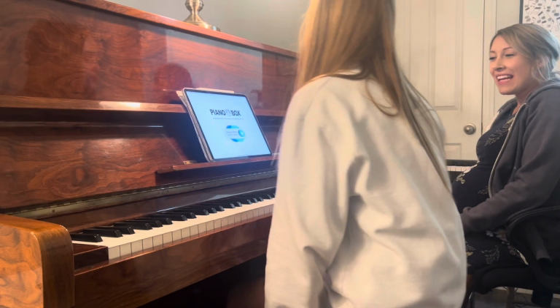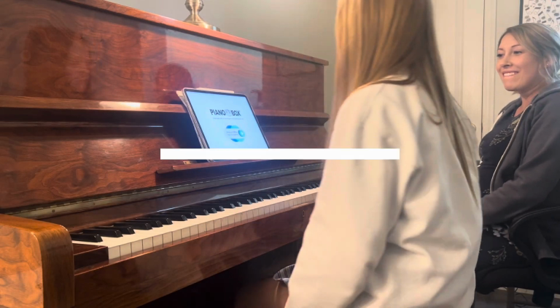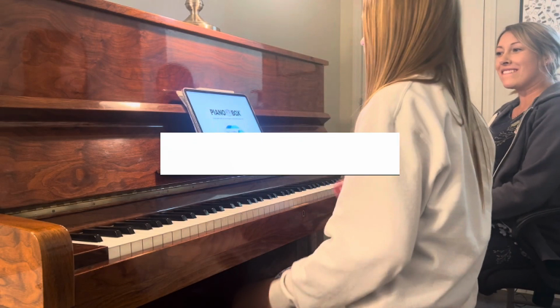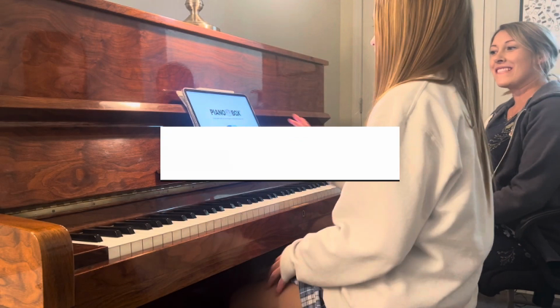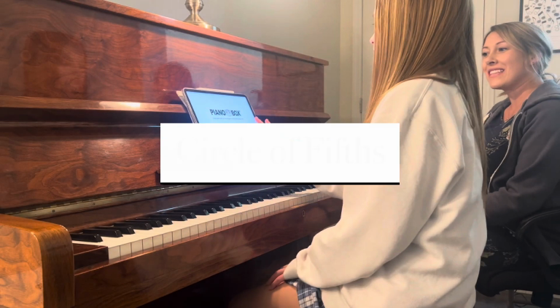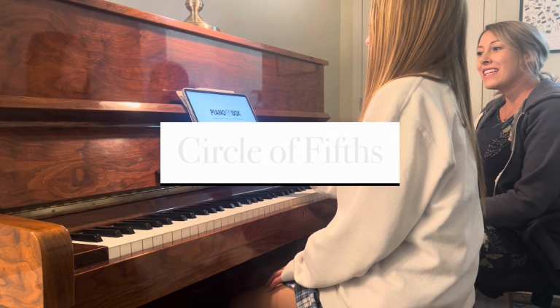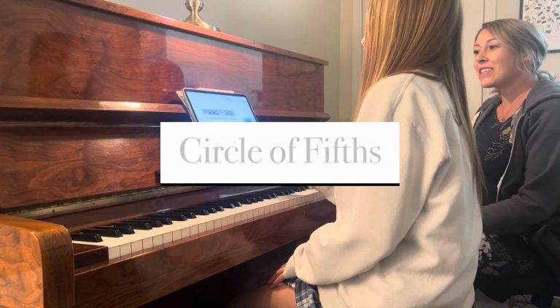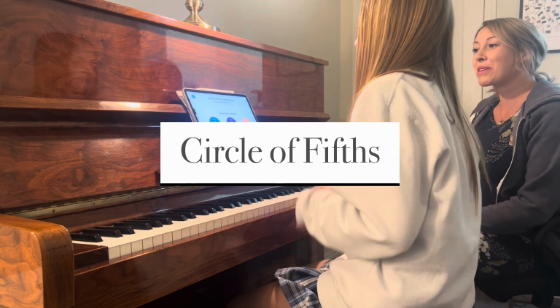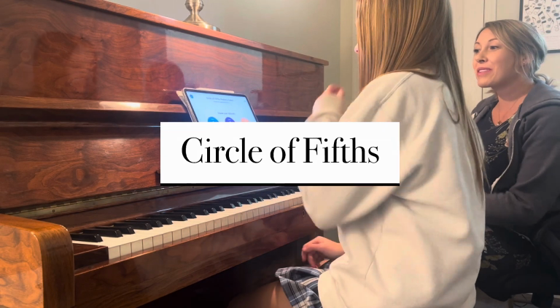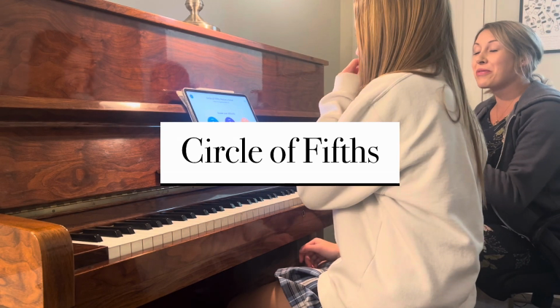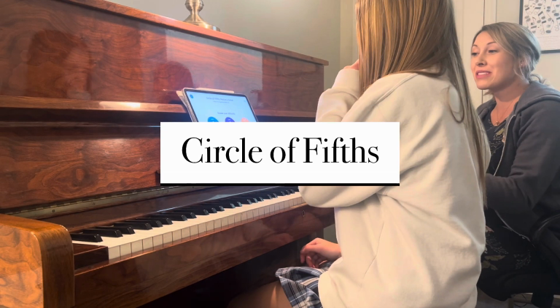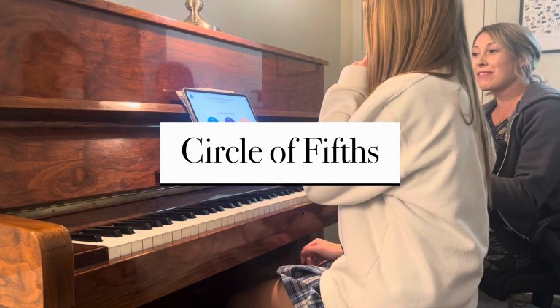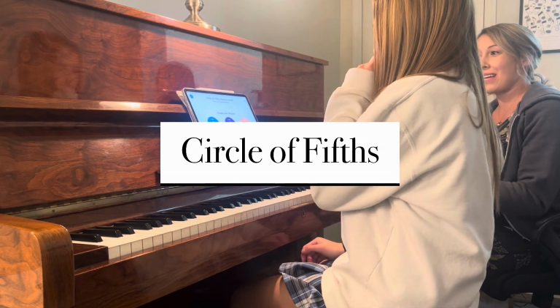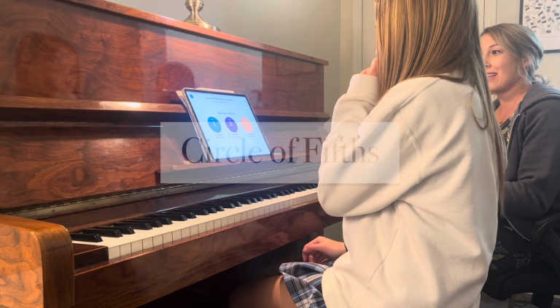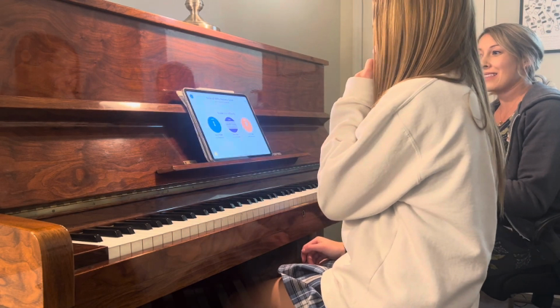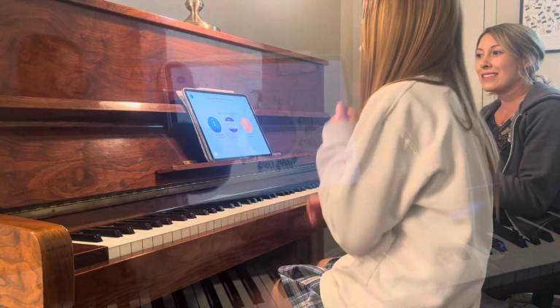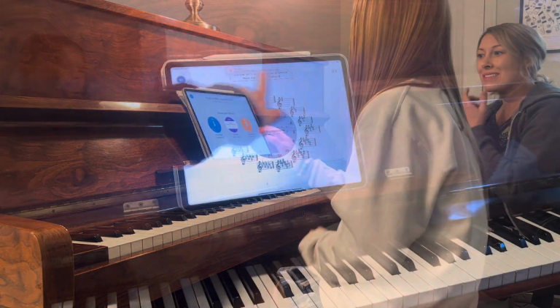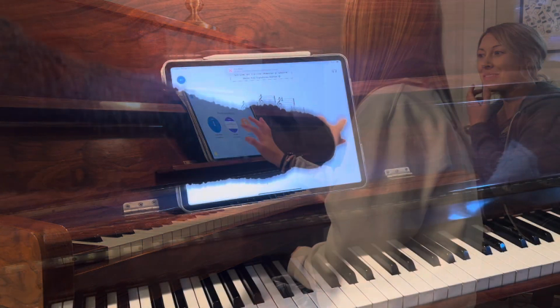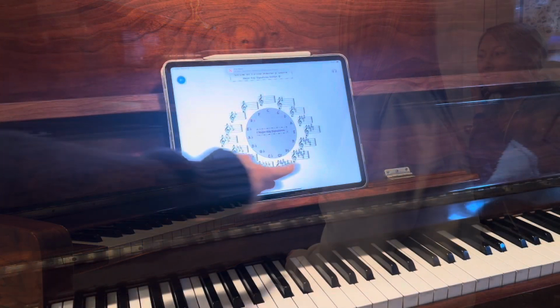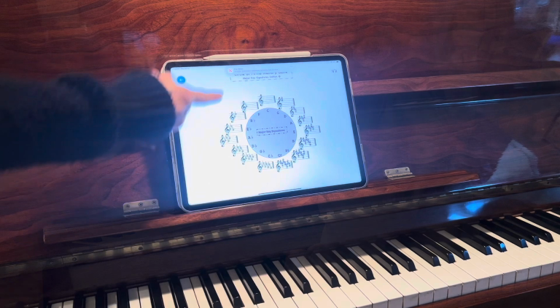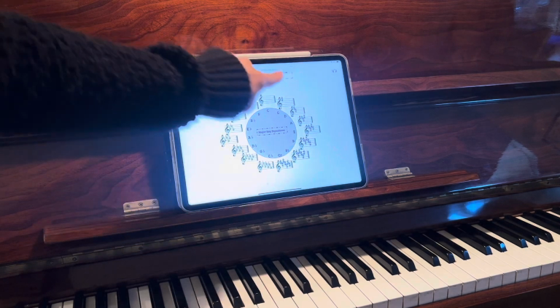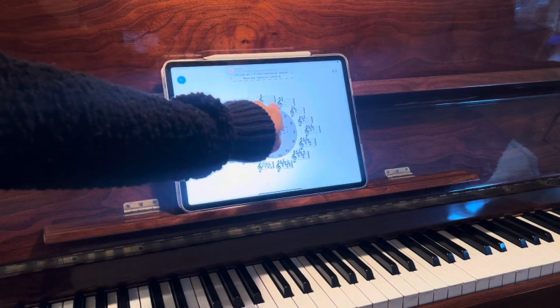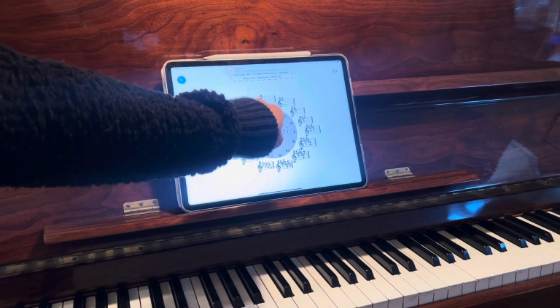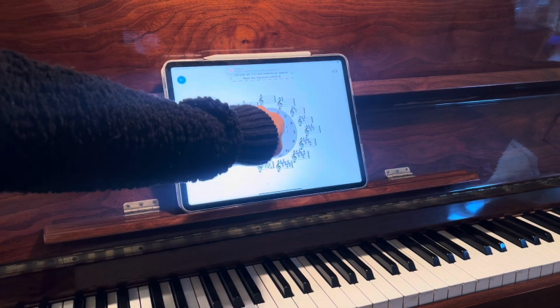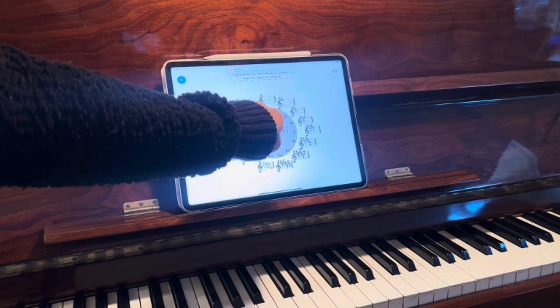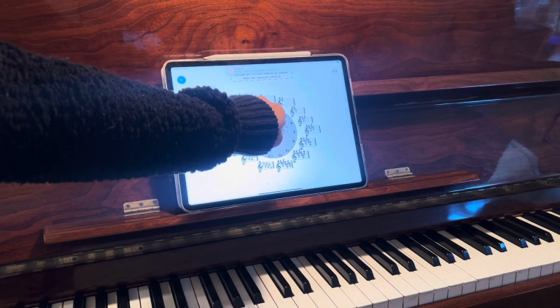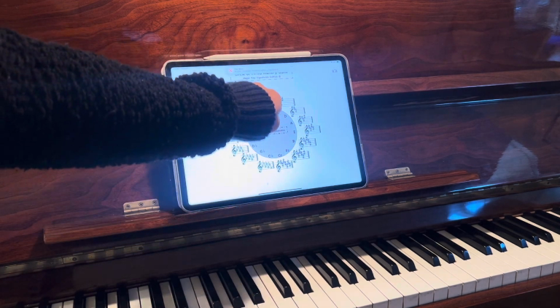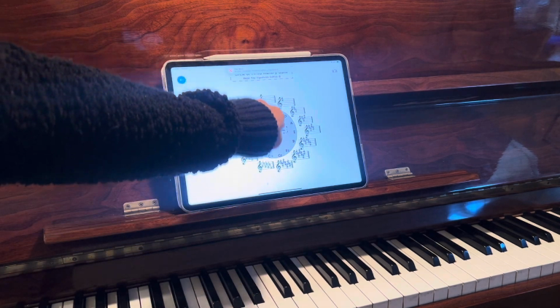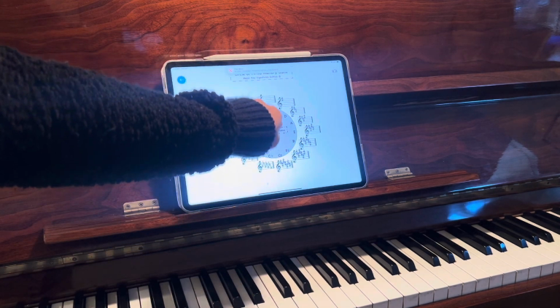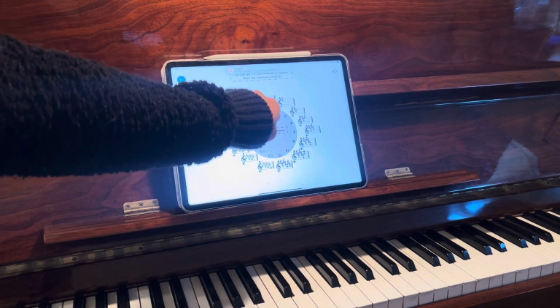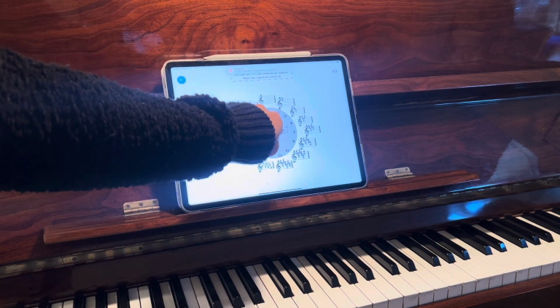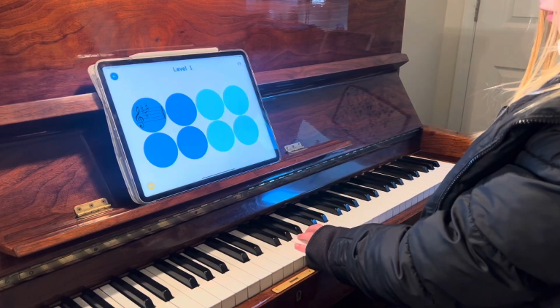You can work one-on-one or with a group, each student taking their turn, and it has Circle of Fifths diagrams to help.